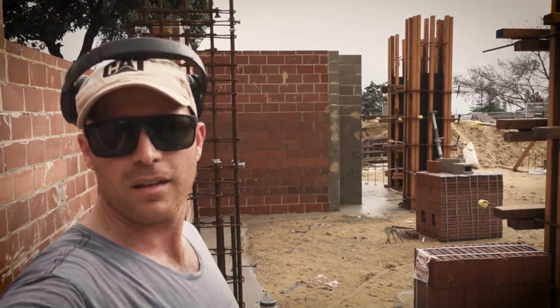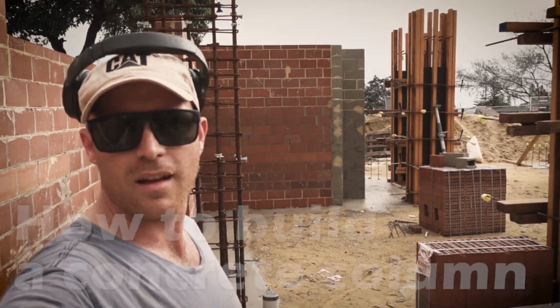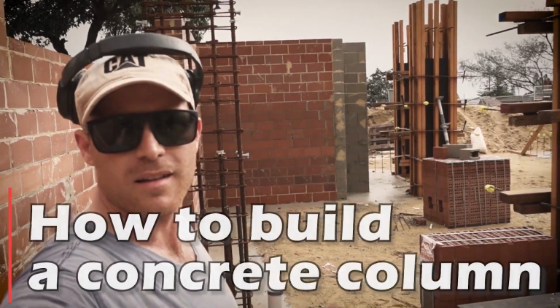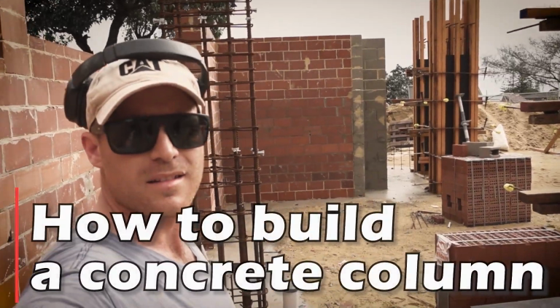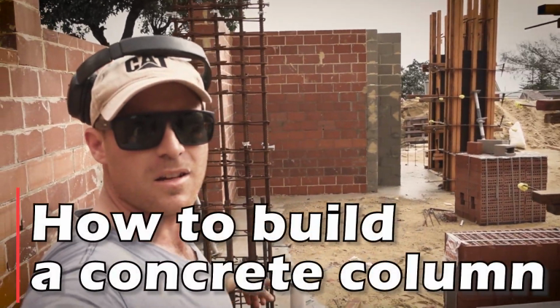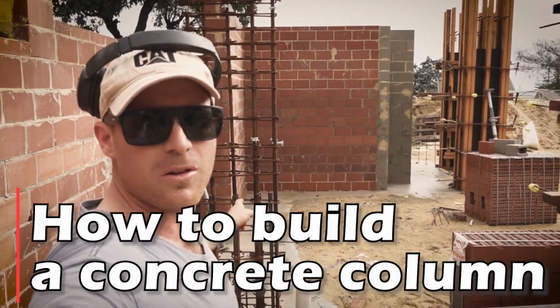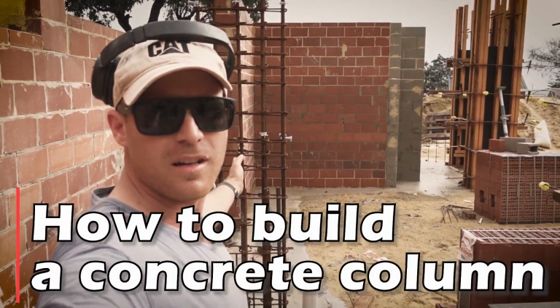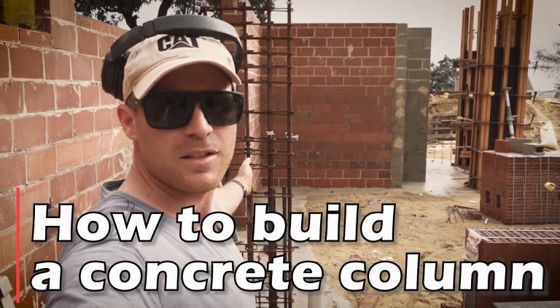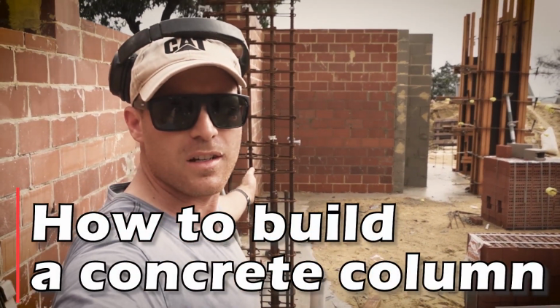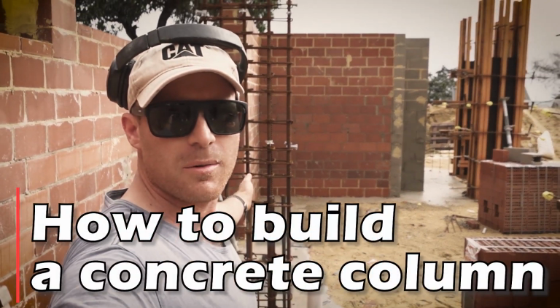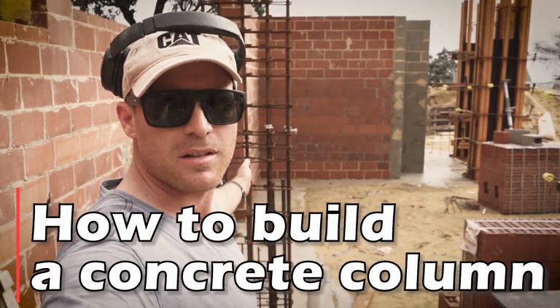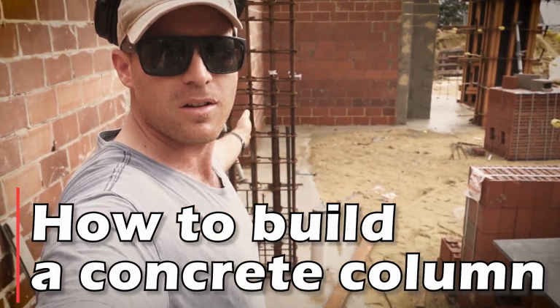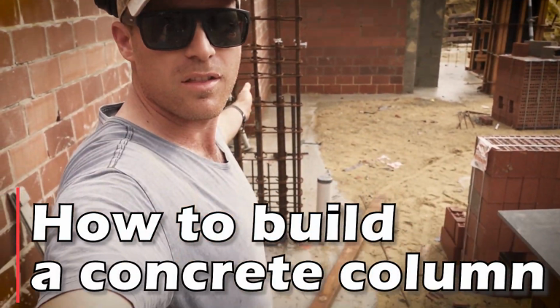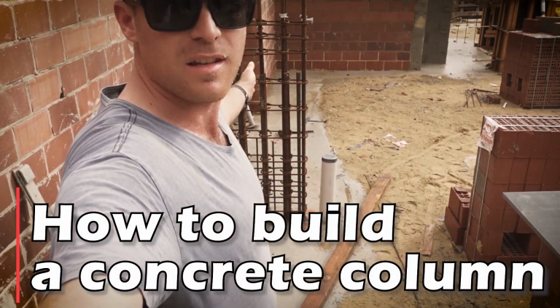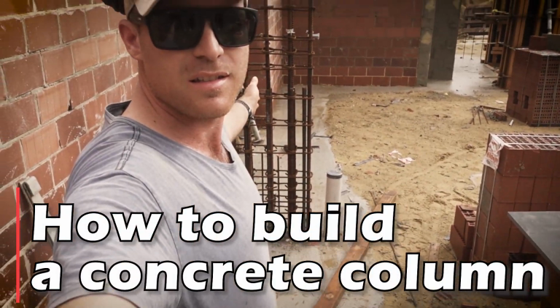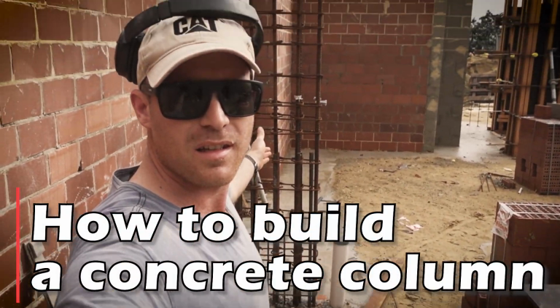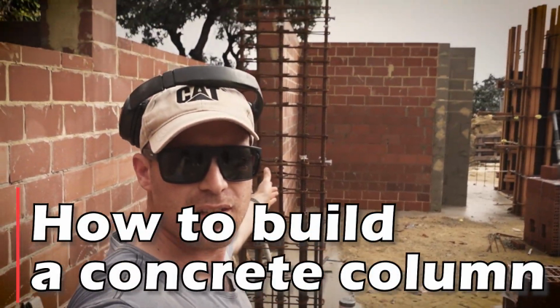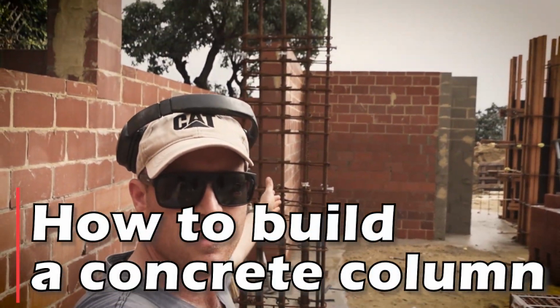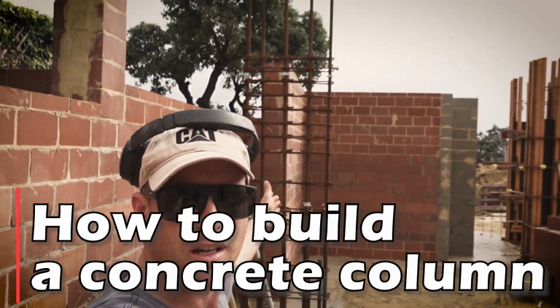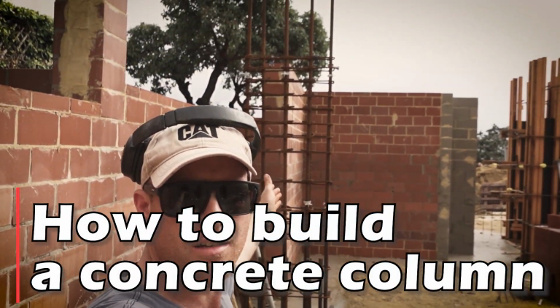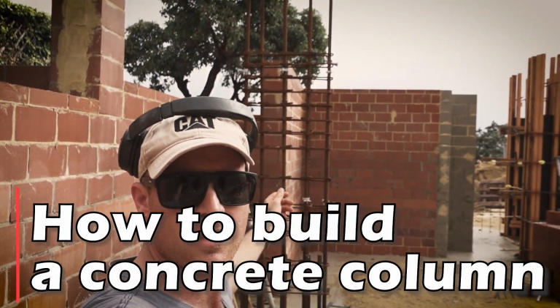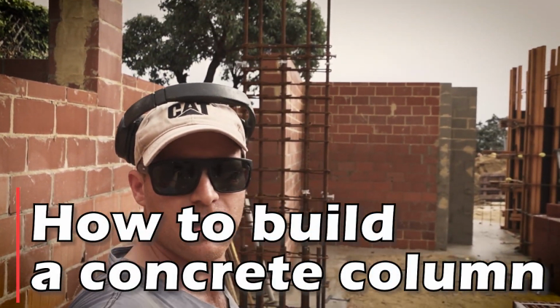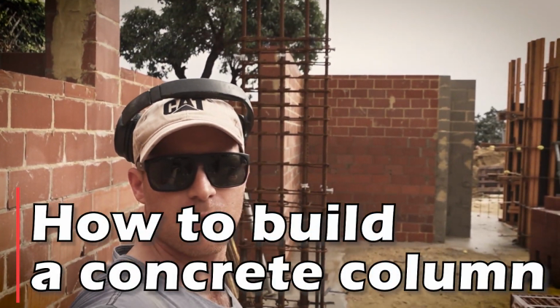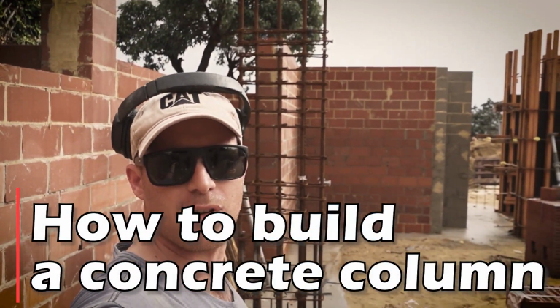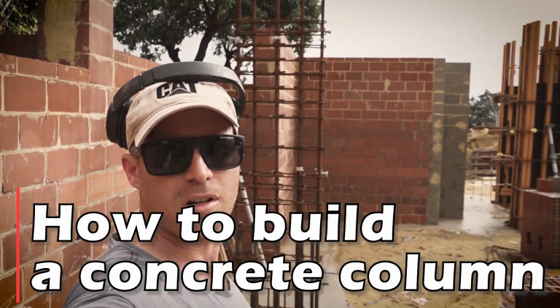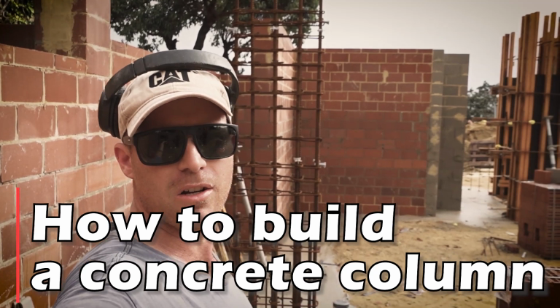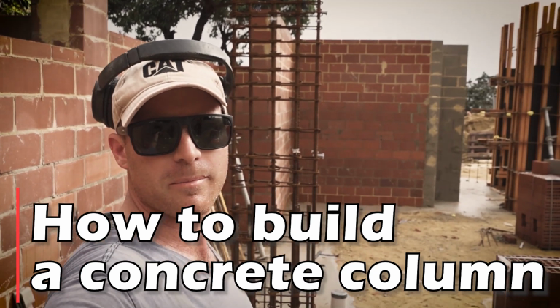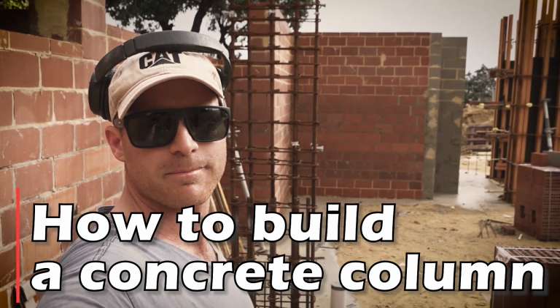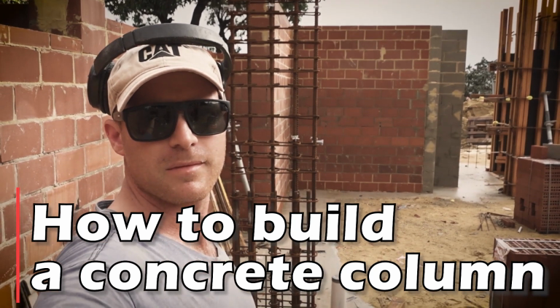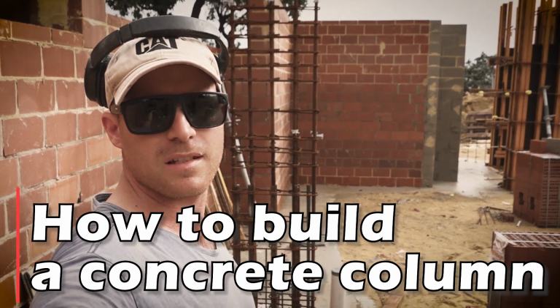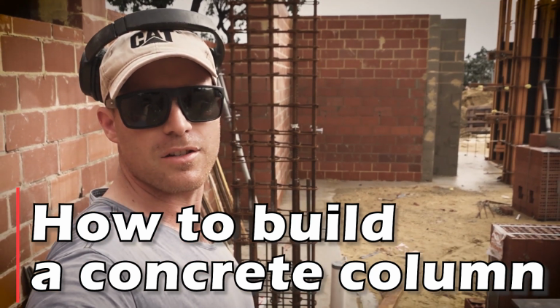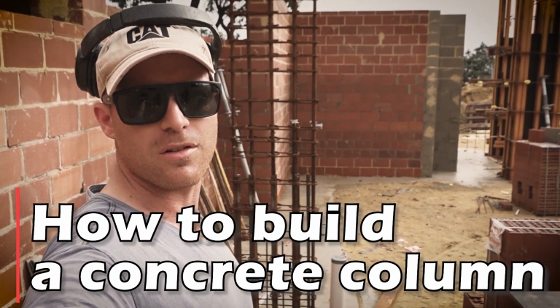G'day. So in this video we're going to turn this steel cage into a concrete column. Stay tuned.